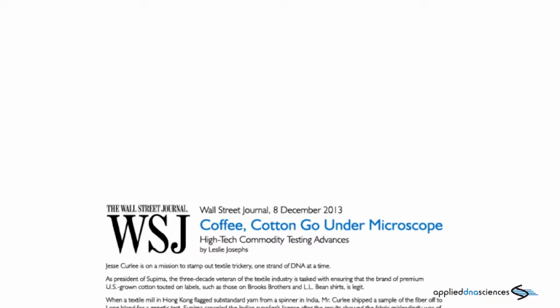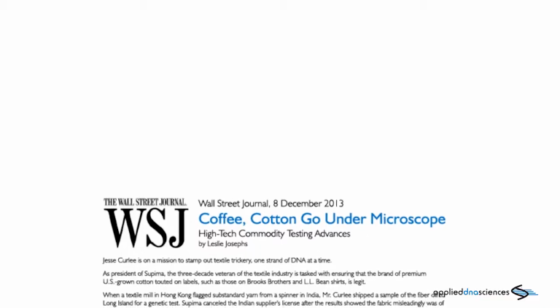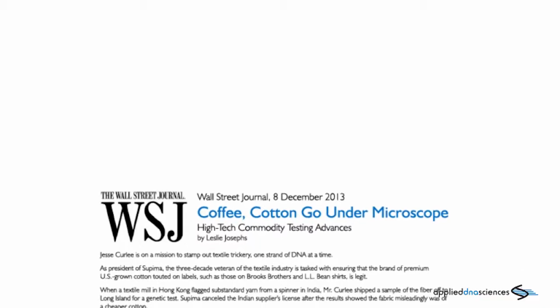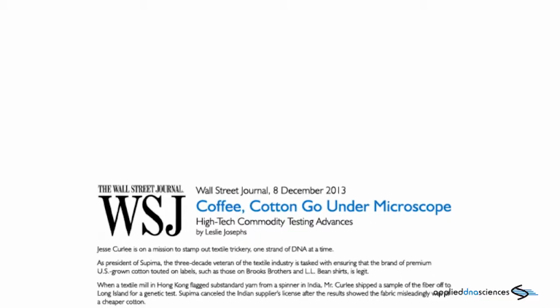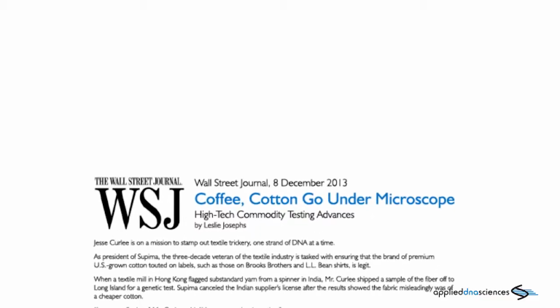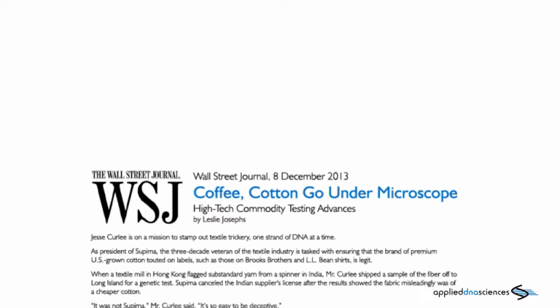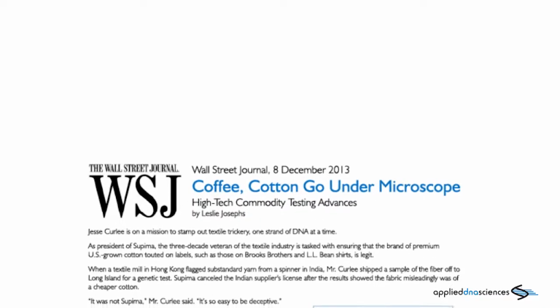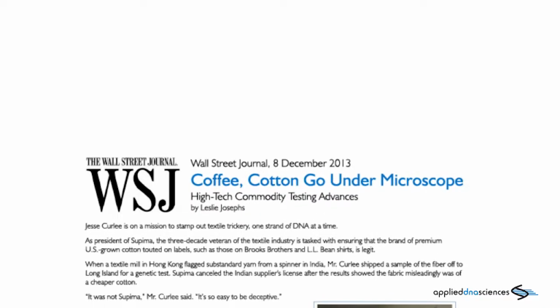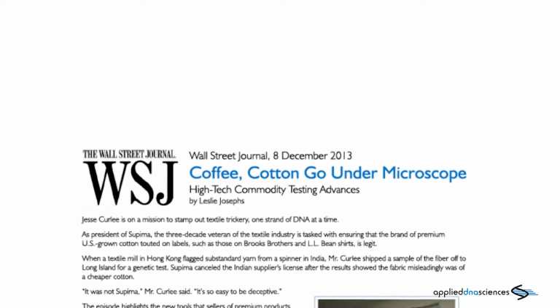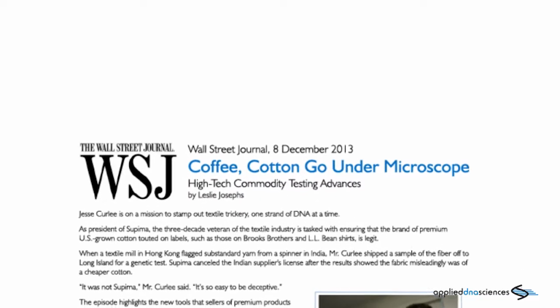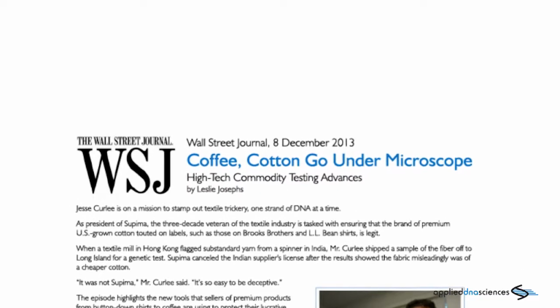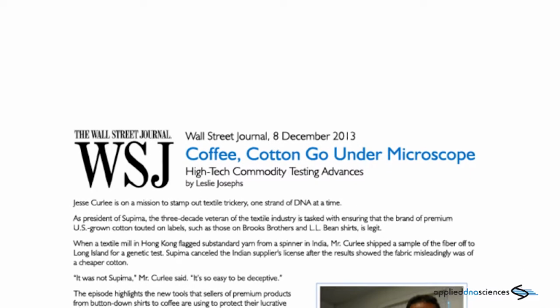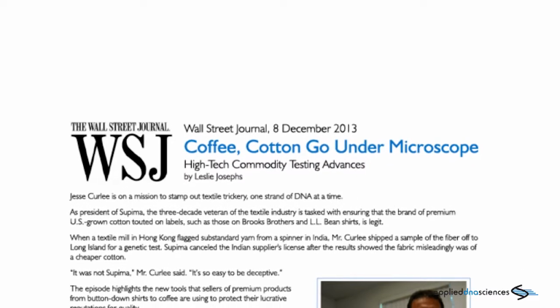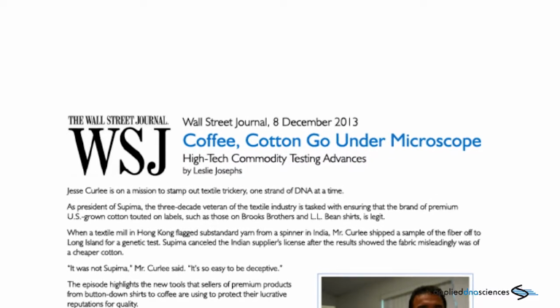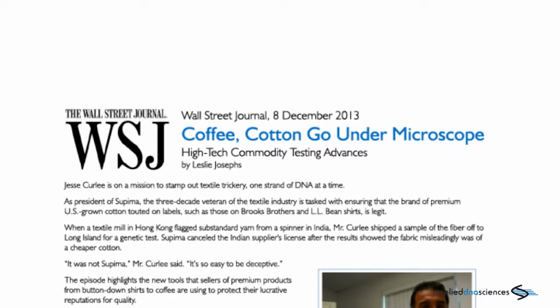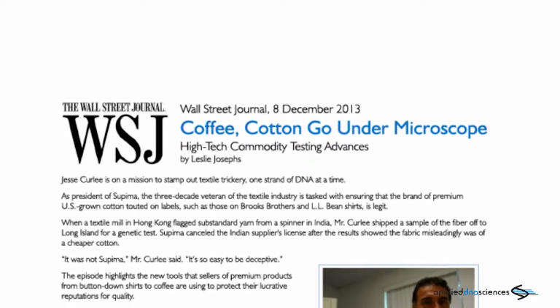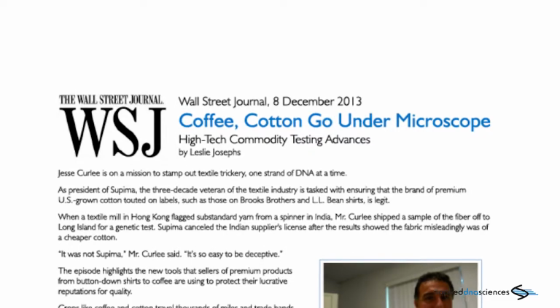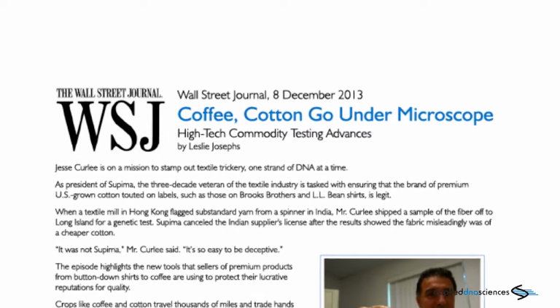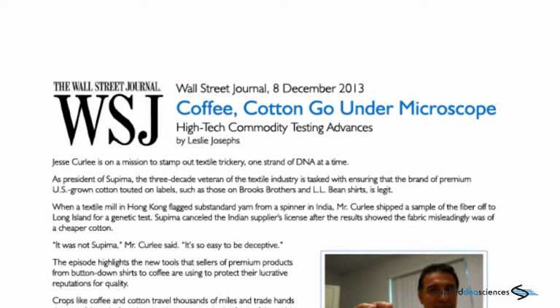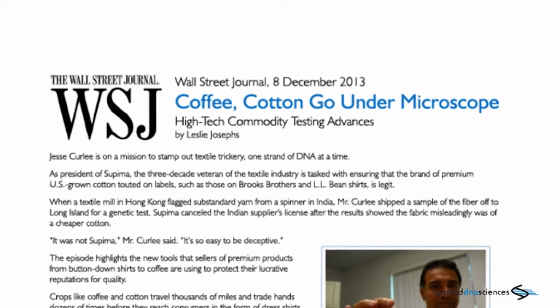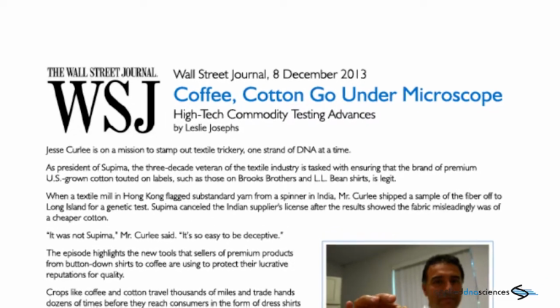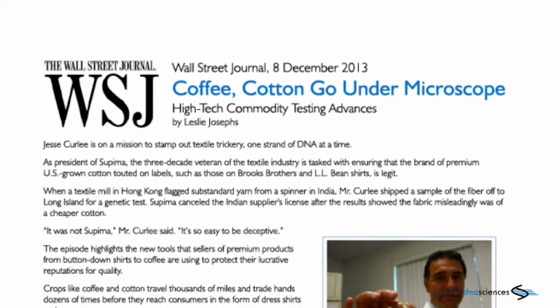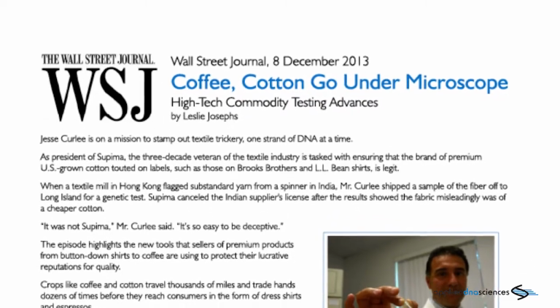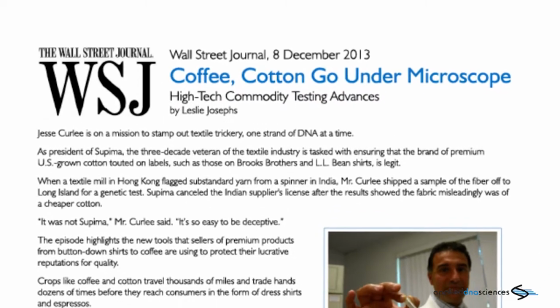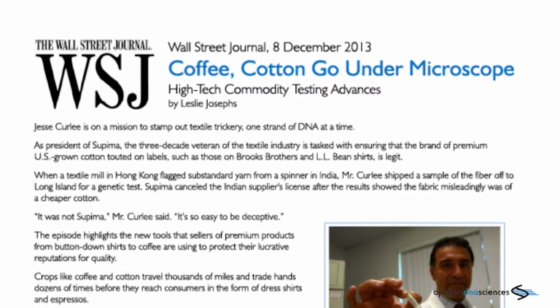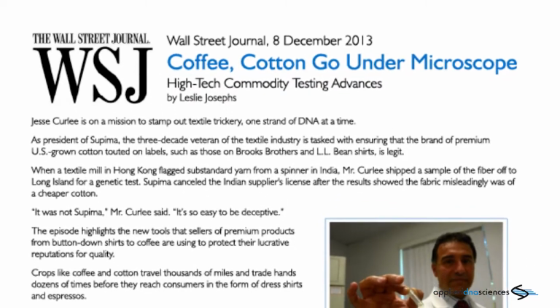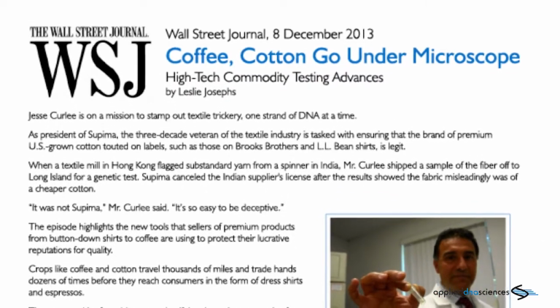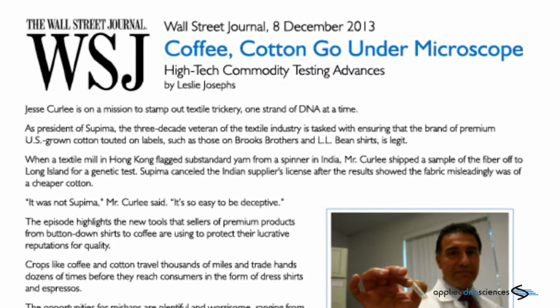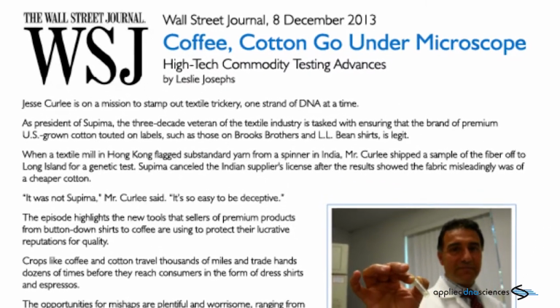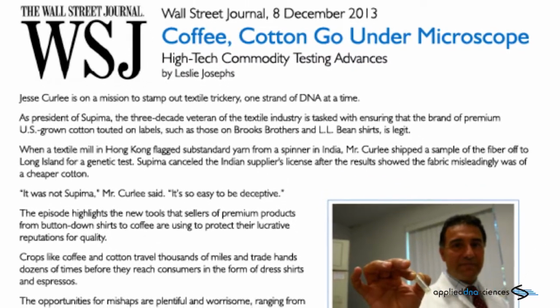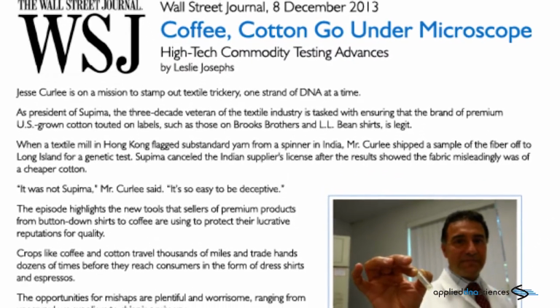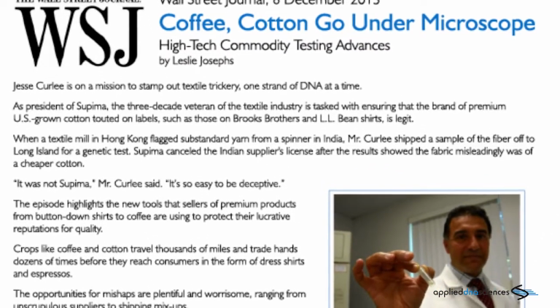Anxiety about supply chain lapses is prompting some retailers to step up their use of technologies, such as DNA testing.